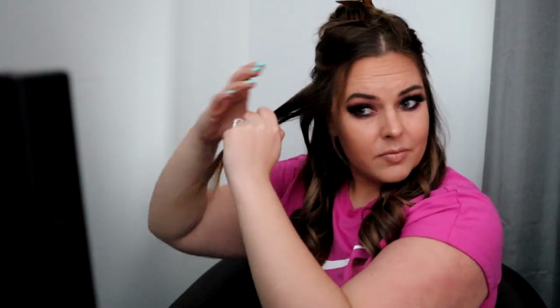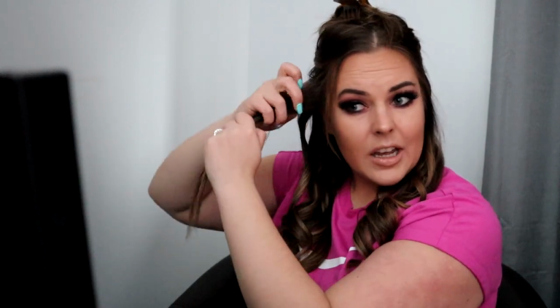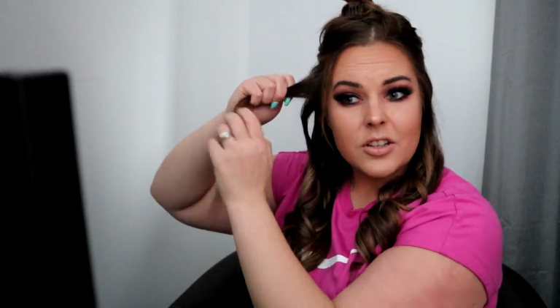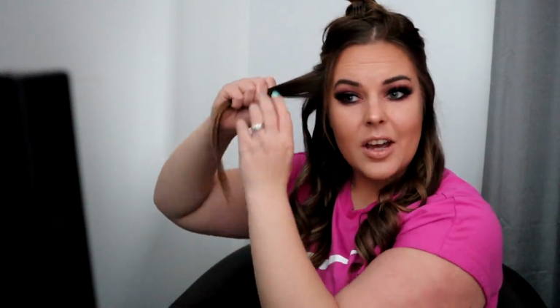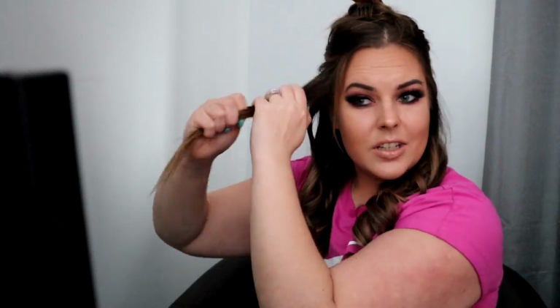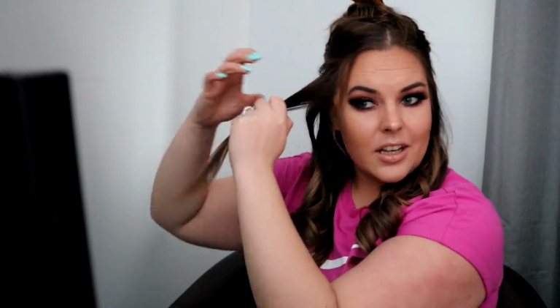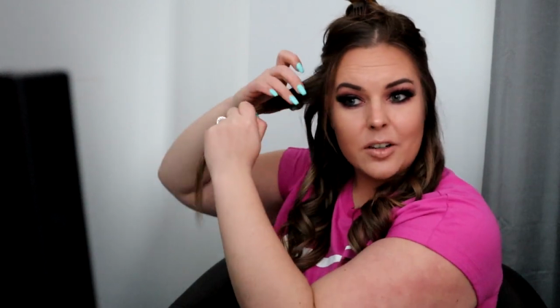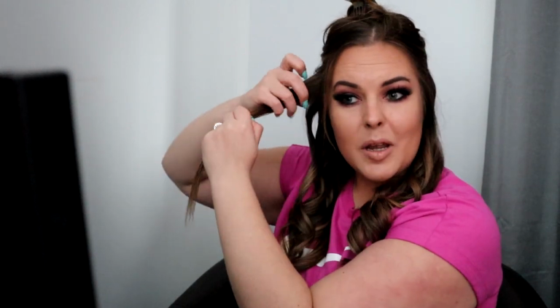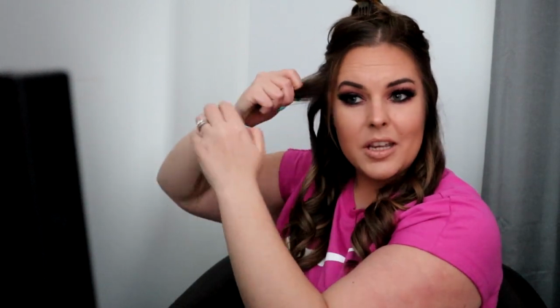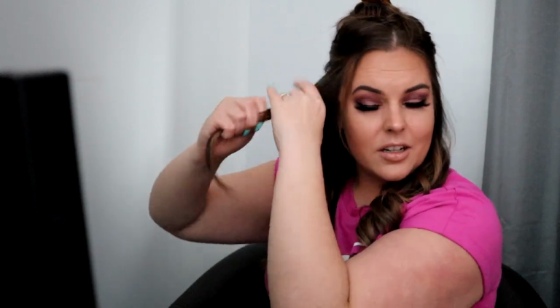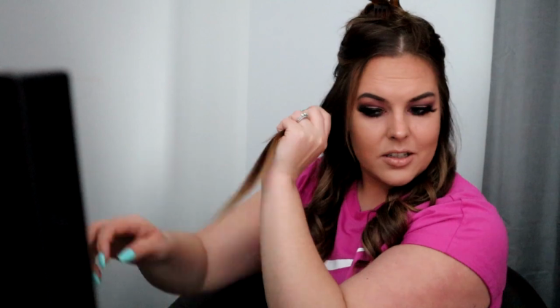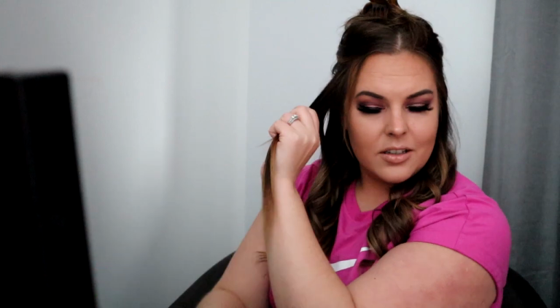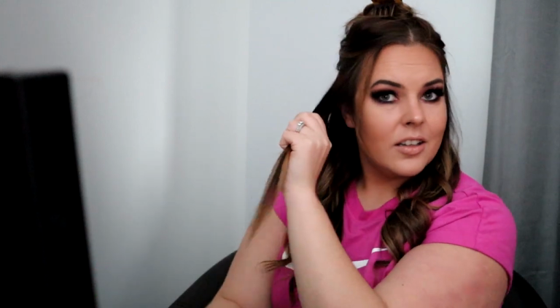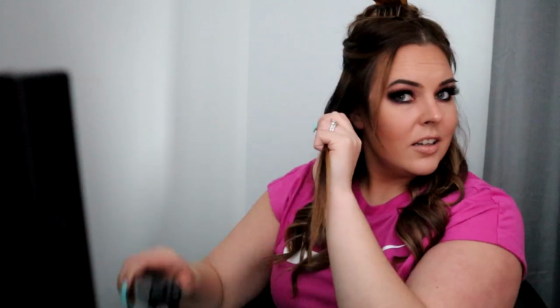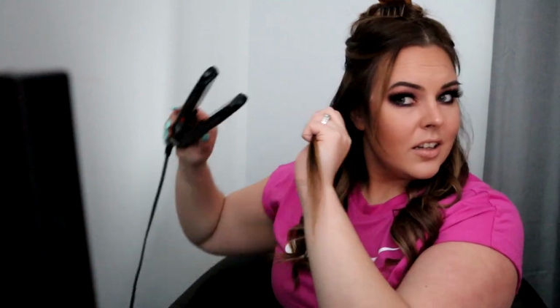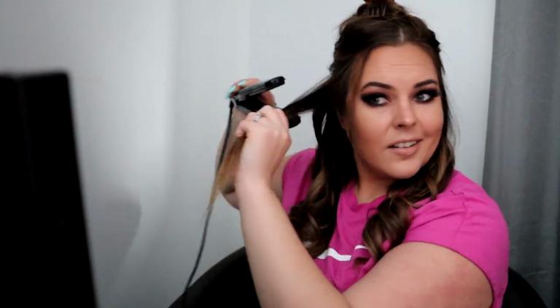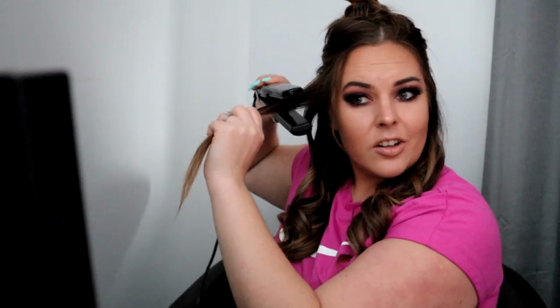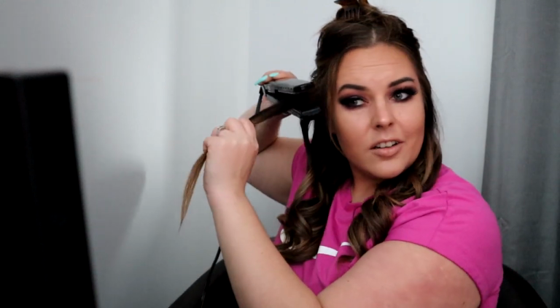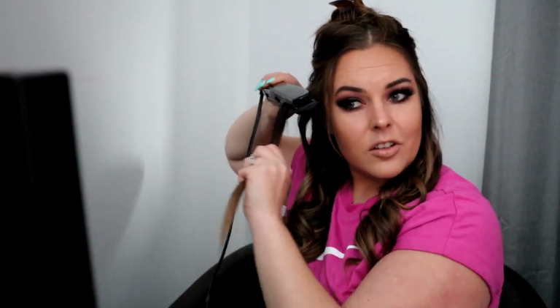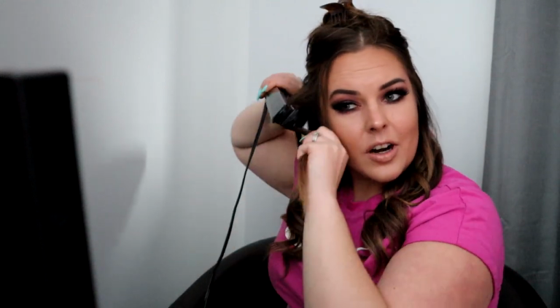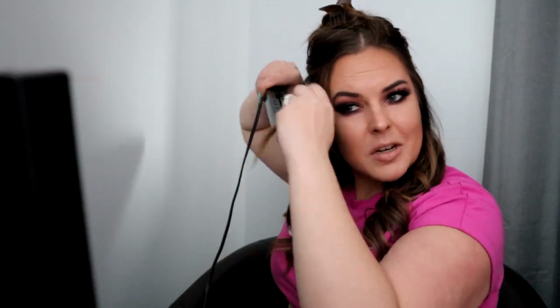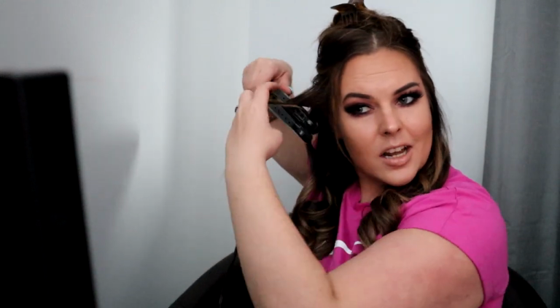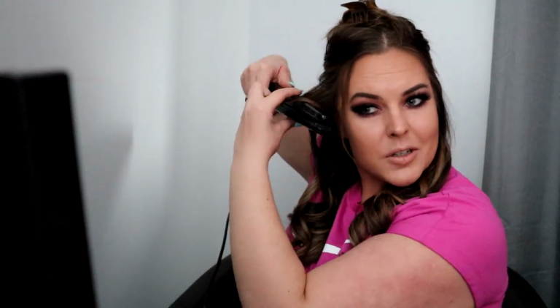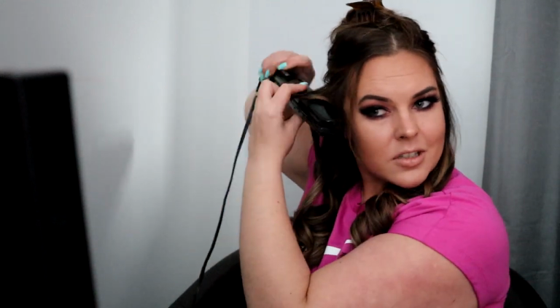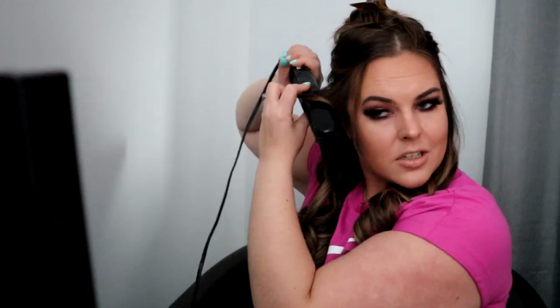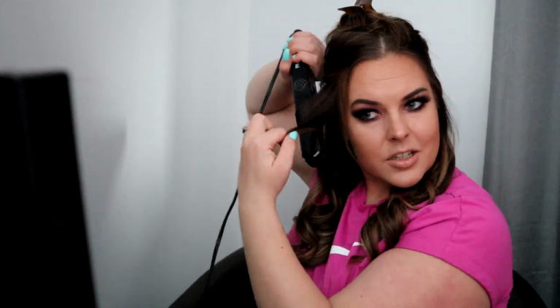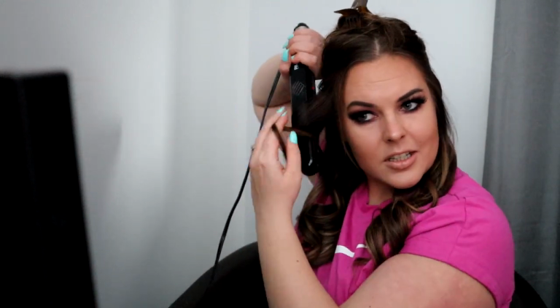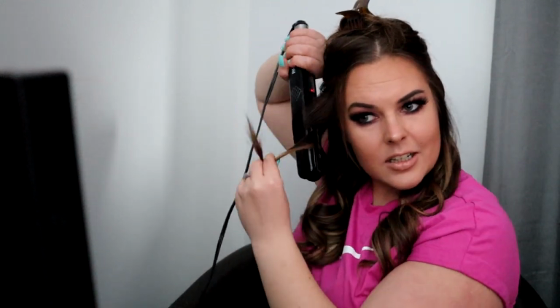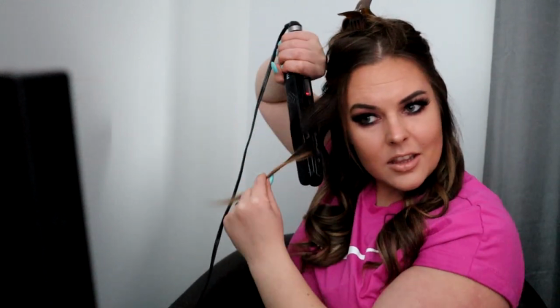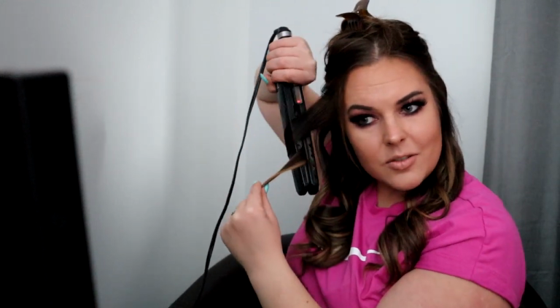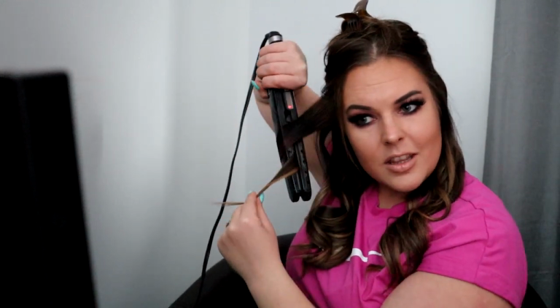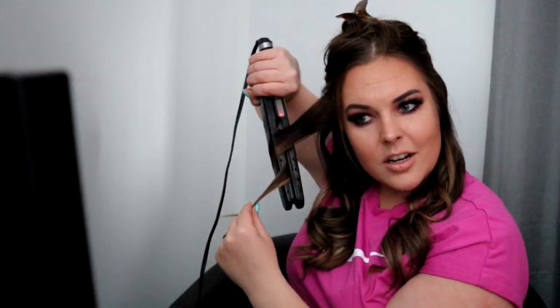I also have these little baby hairs around my sideburns, so I just get those in there too.